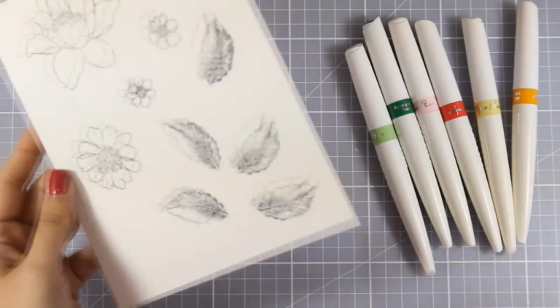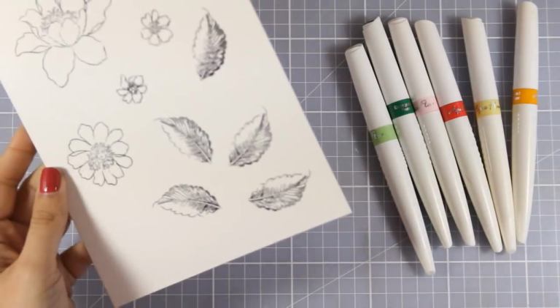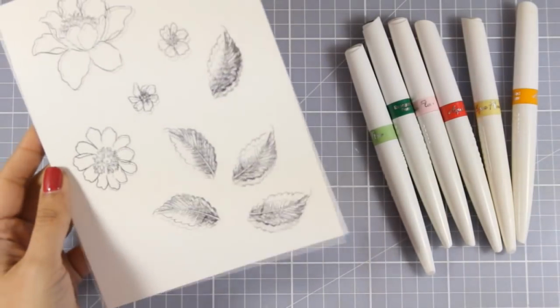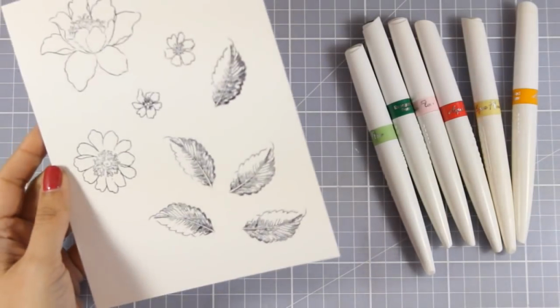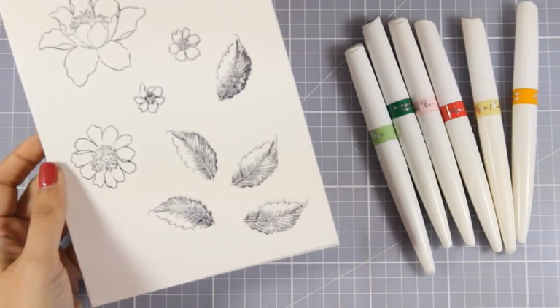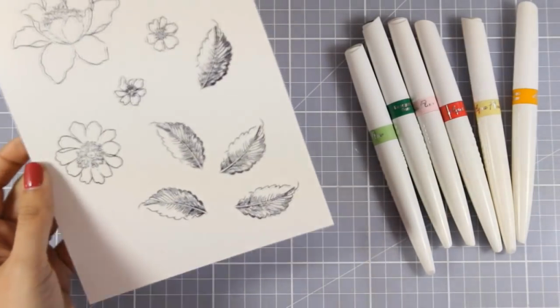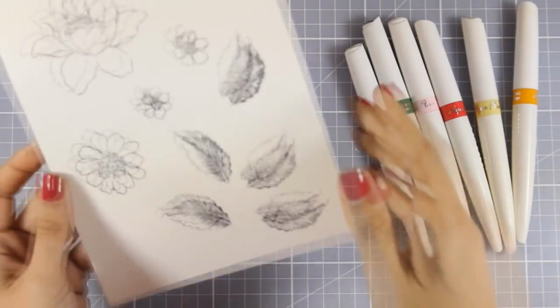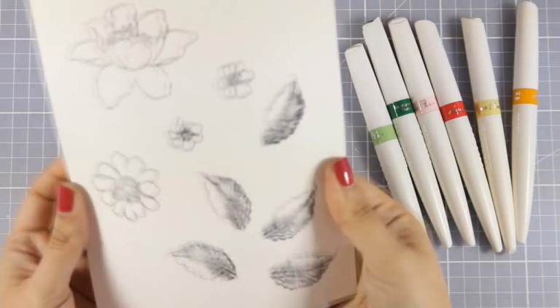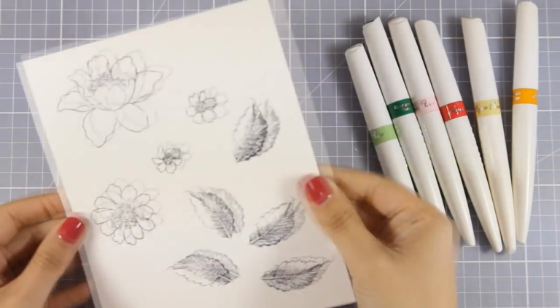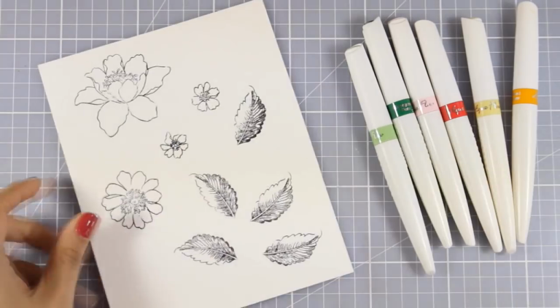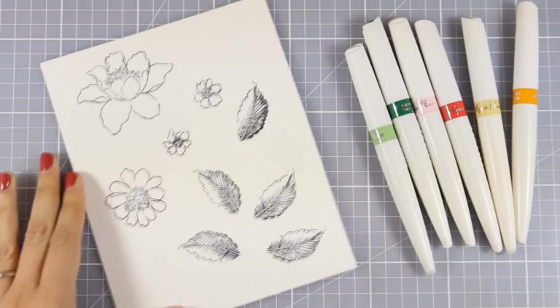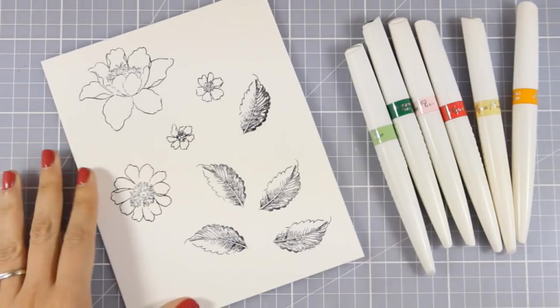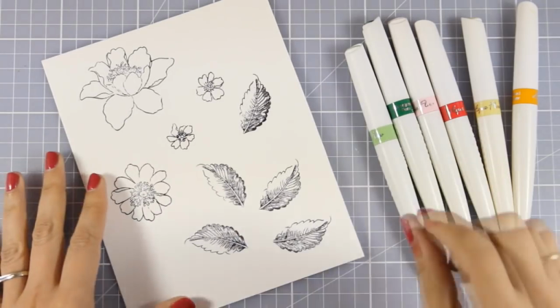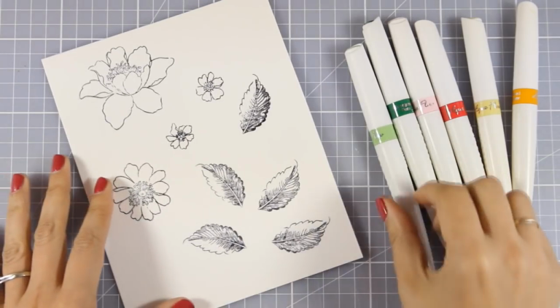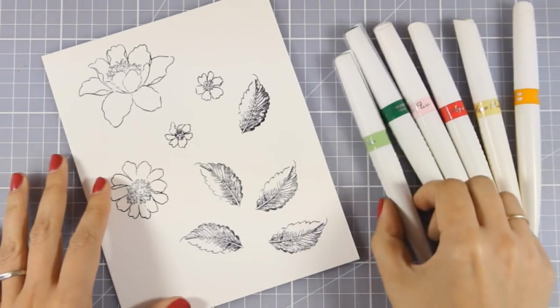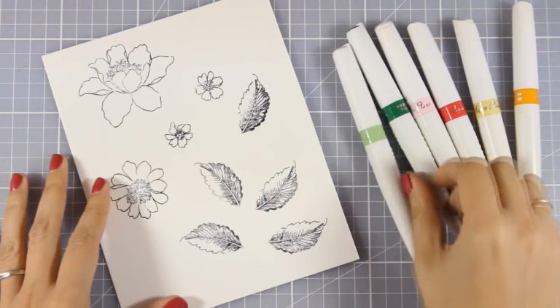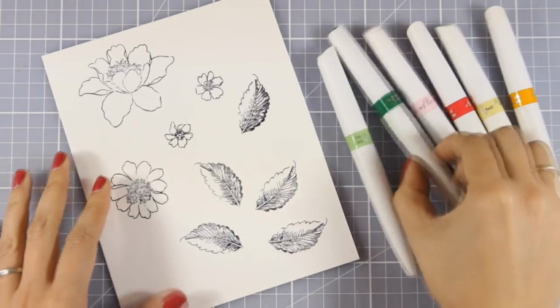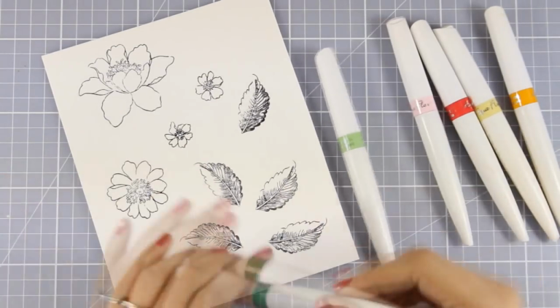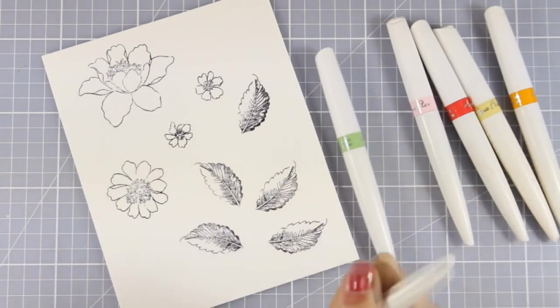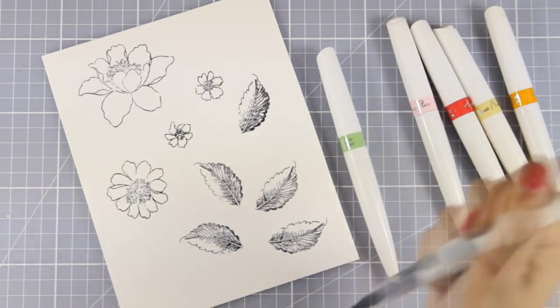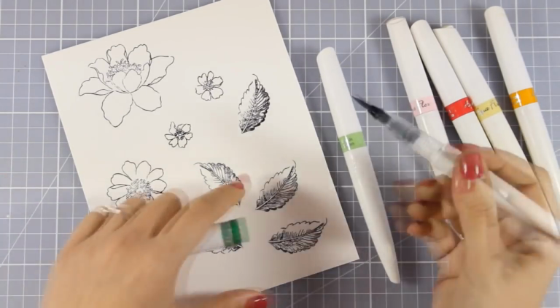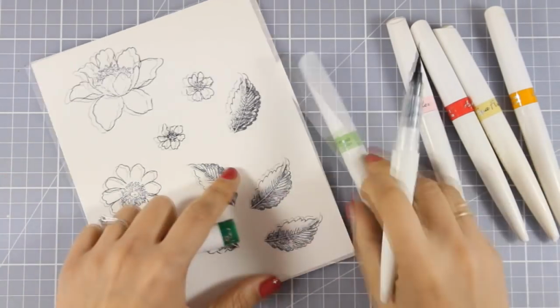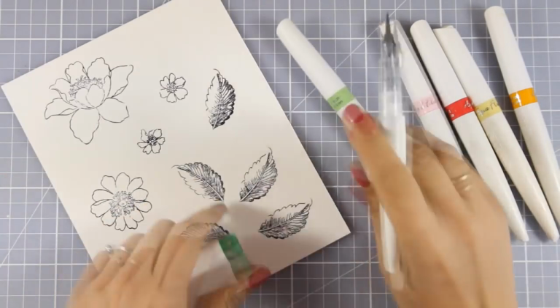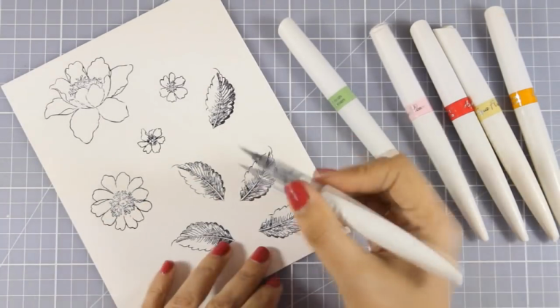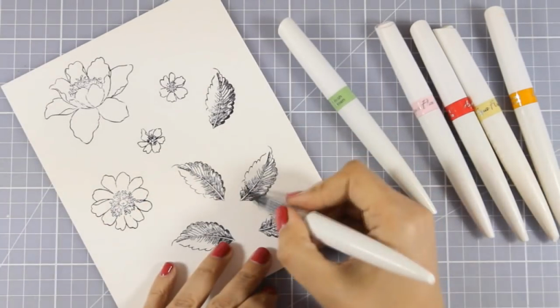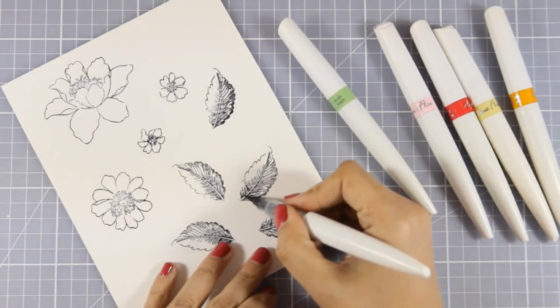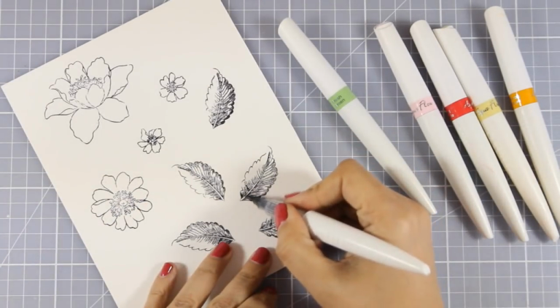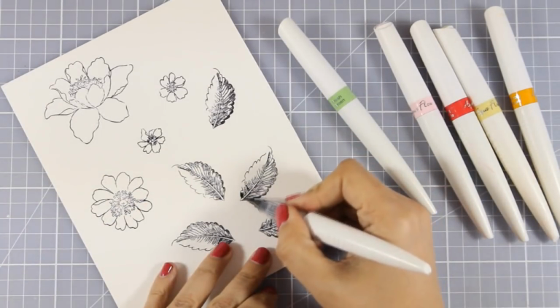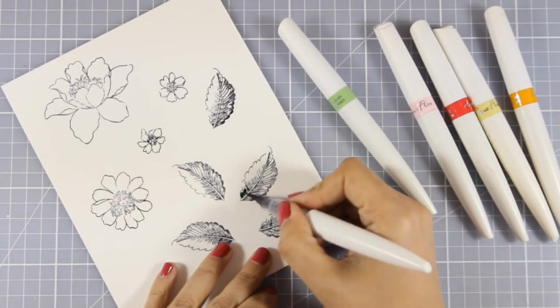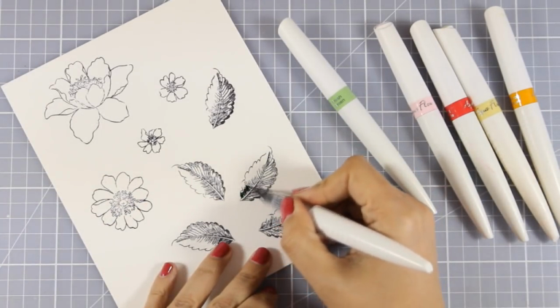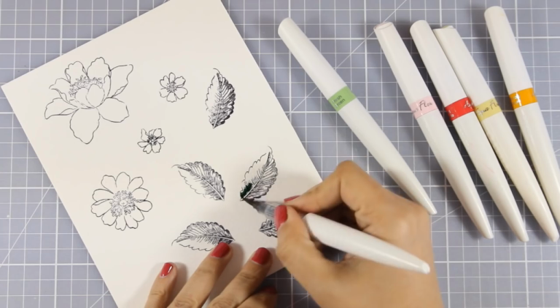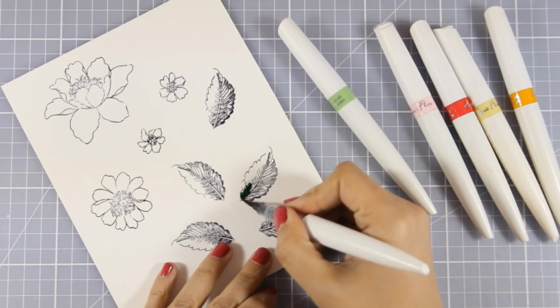Before I start coloring I need to make sure that my ink is totally dry, so I am using my heat gun. When archival ink dries it is totally permanent, which means that it does not smudge or smear when you apply water on top.